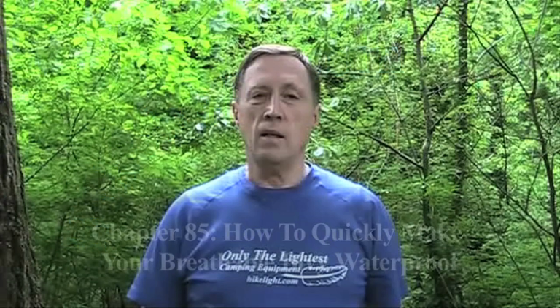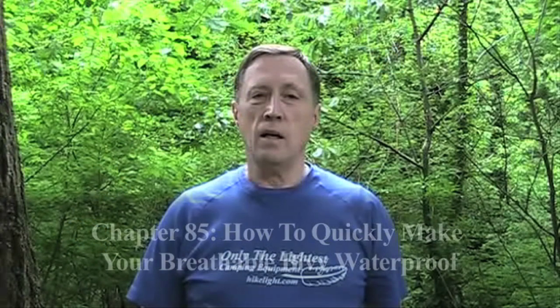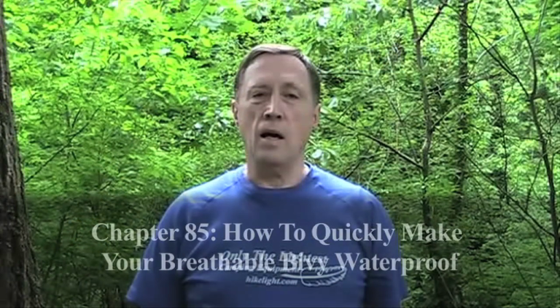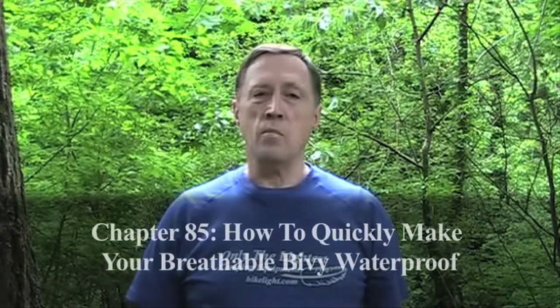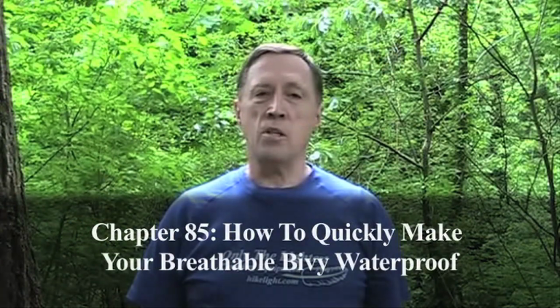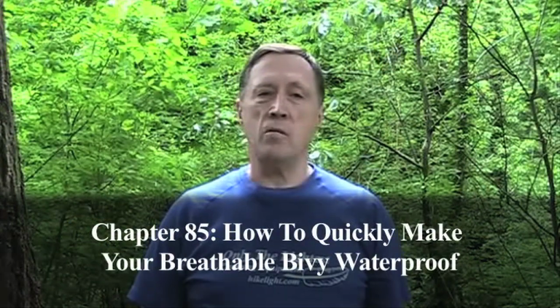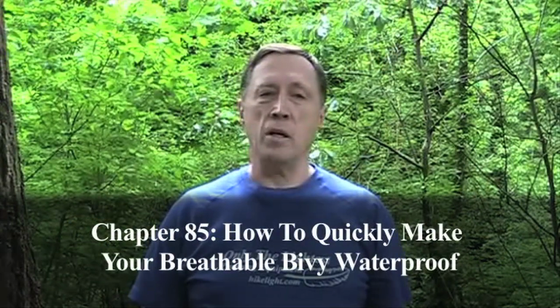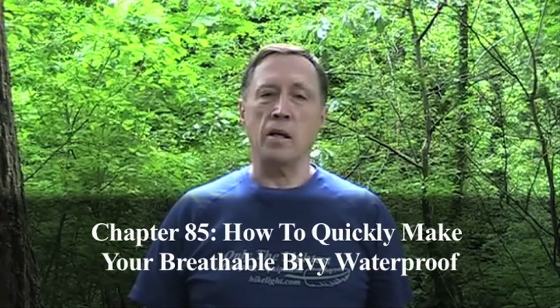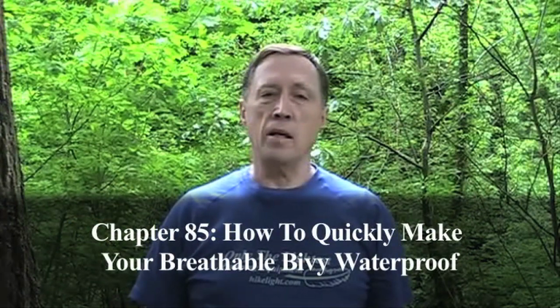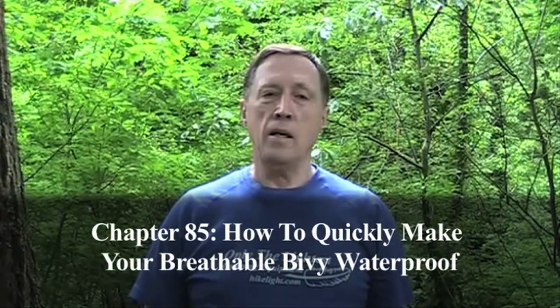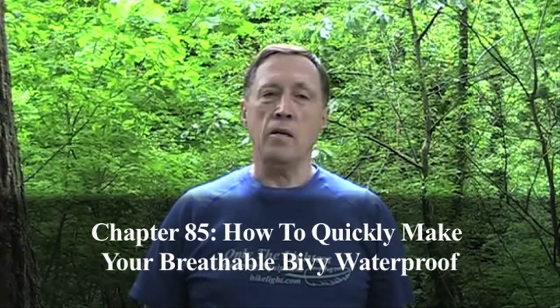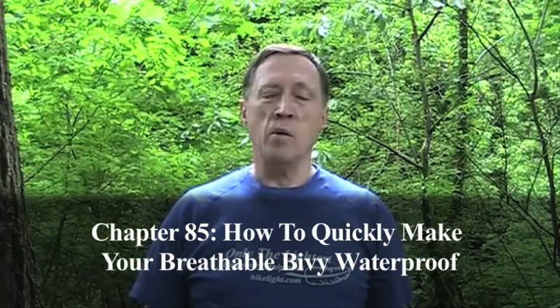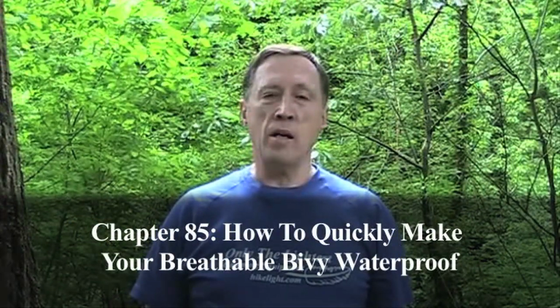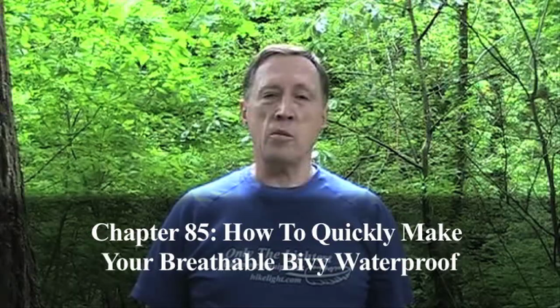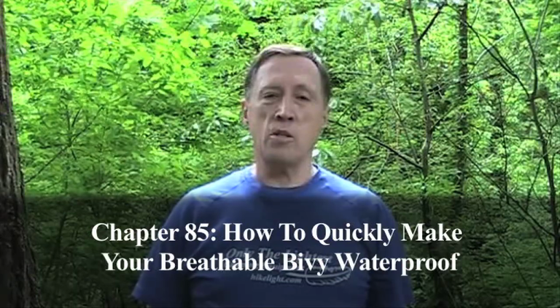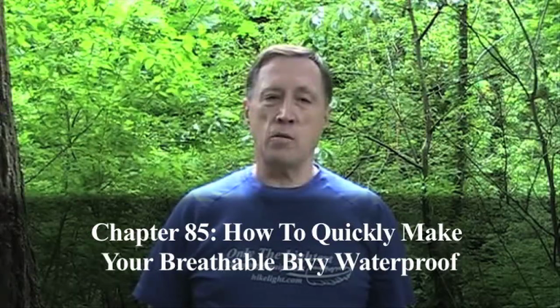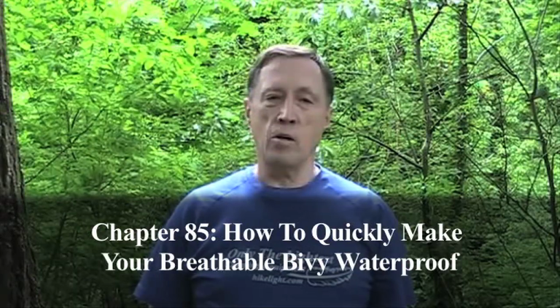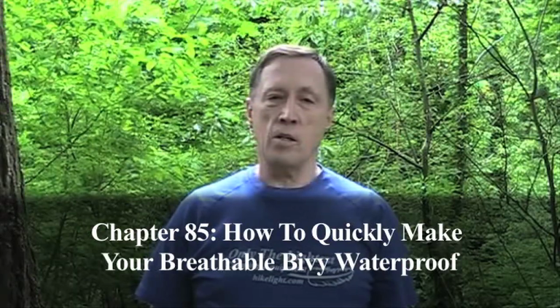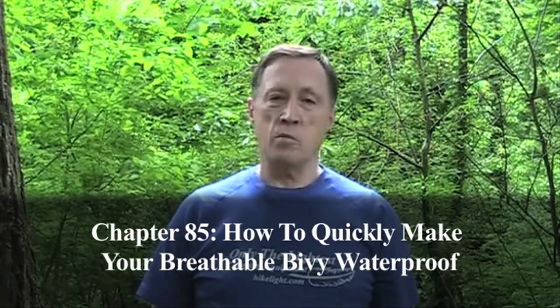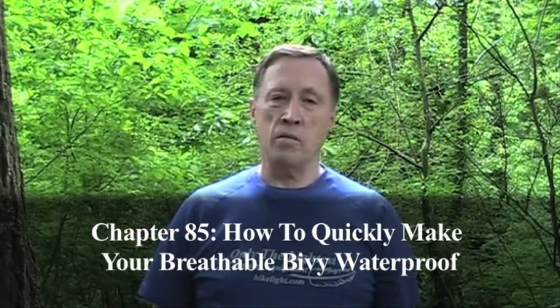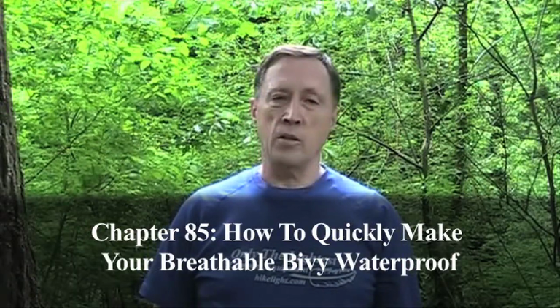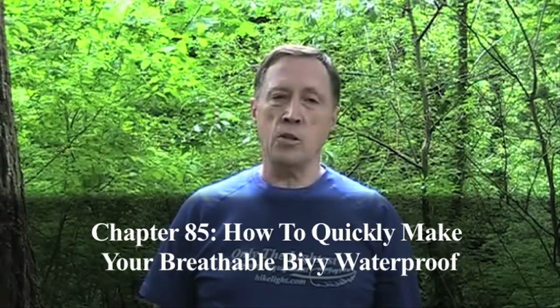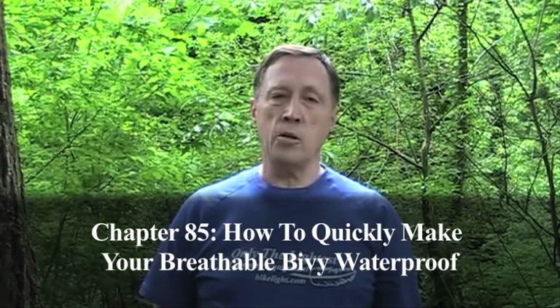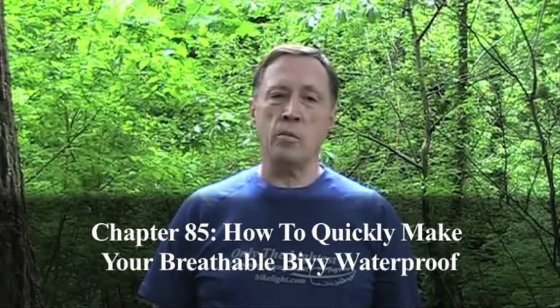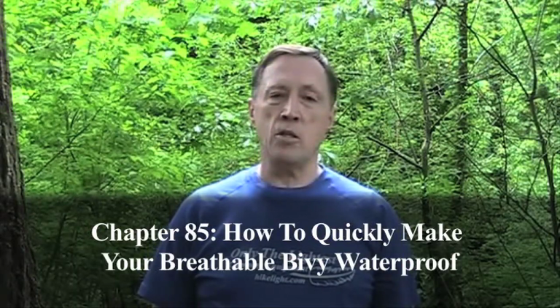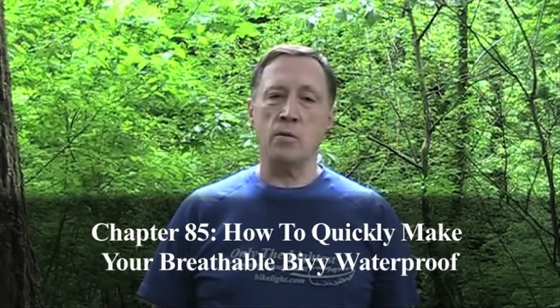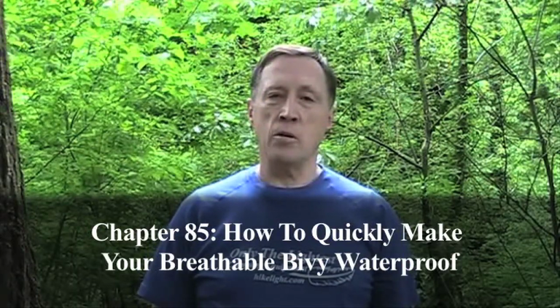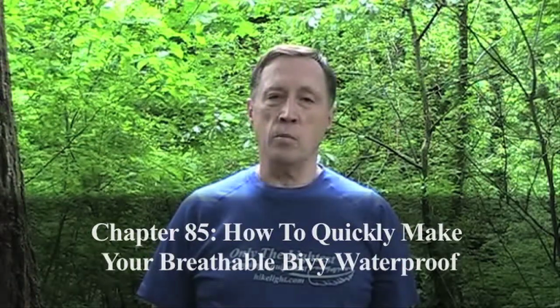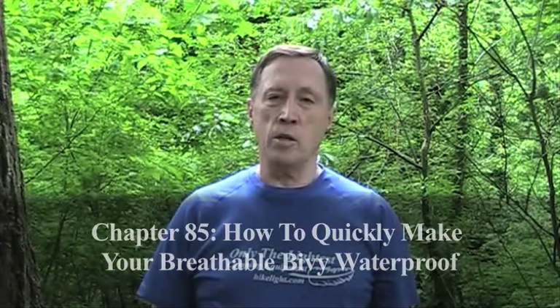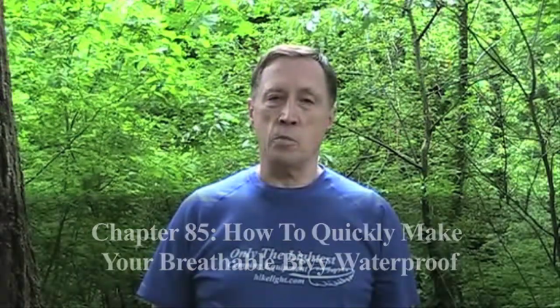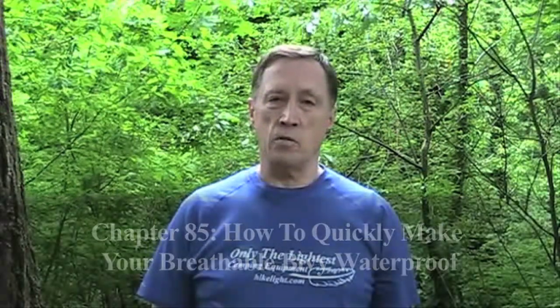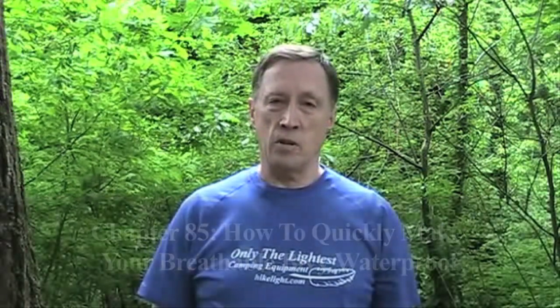Hi, I'm Steve Green. If you buy an expensive Gore-Tex bivy, it's still not a piece of gear that breathes perfectly.